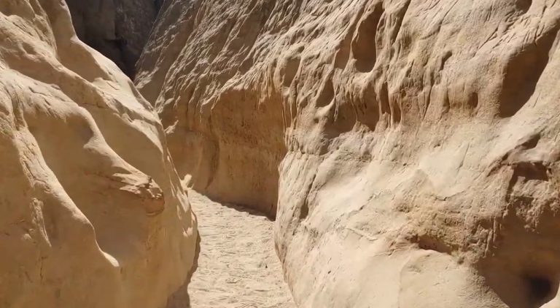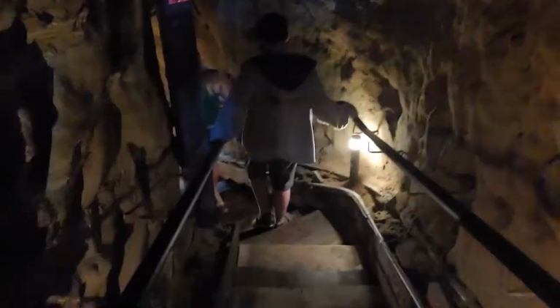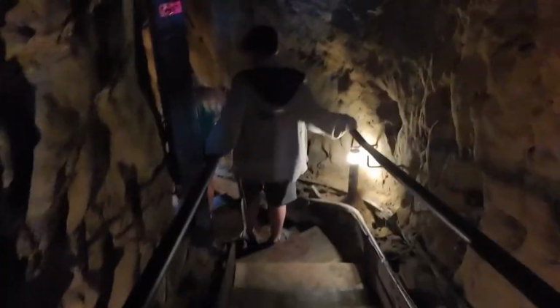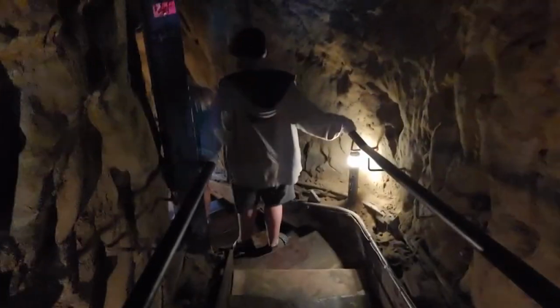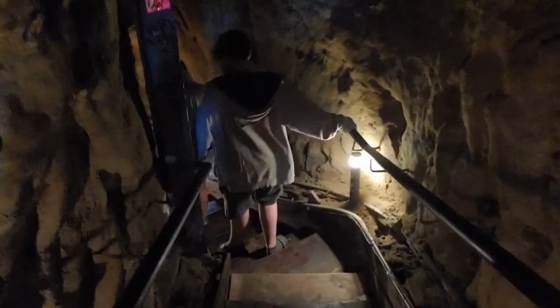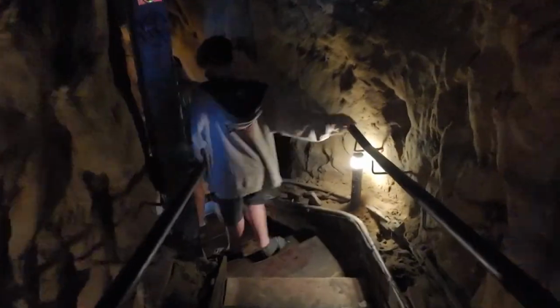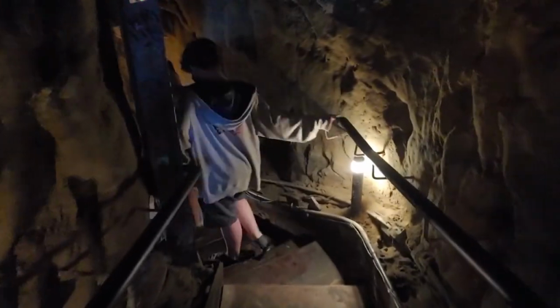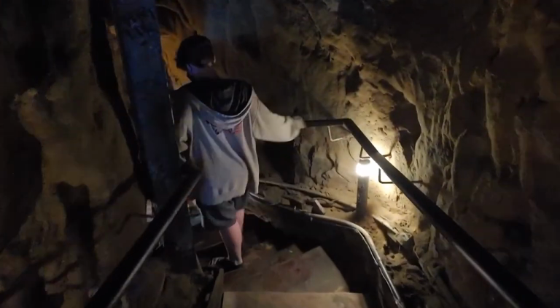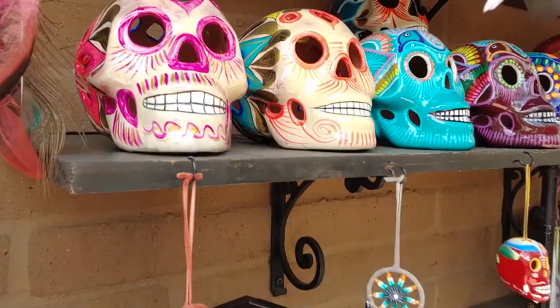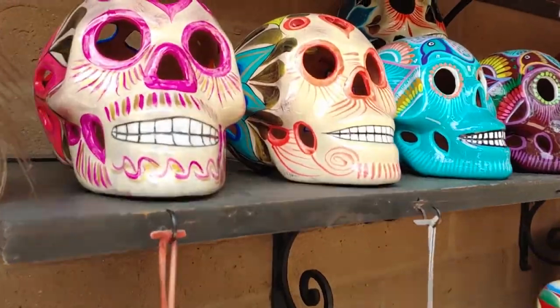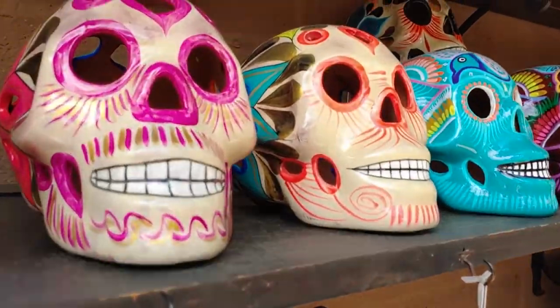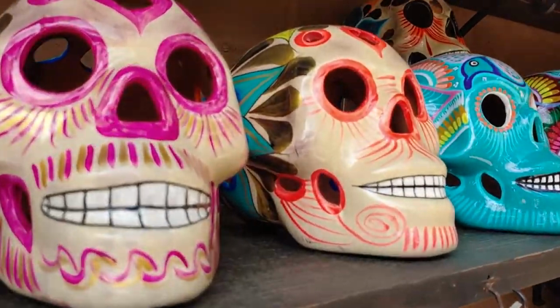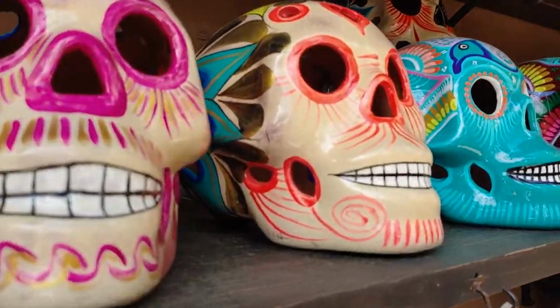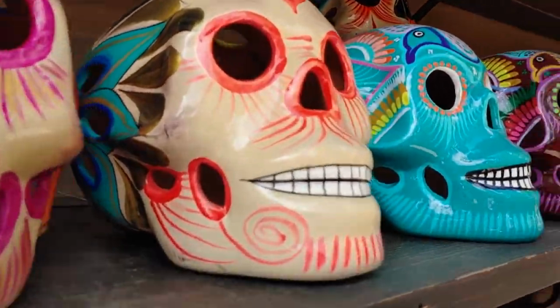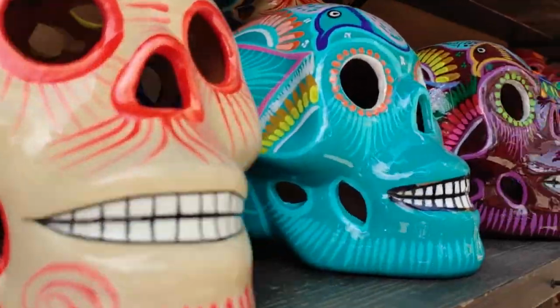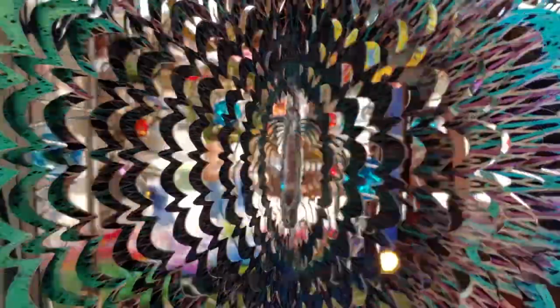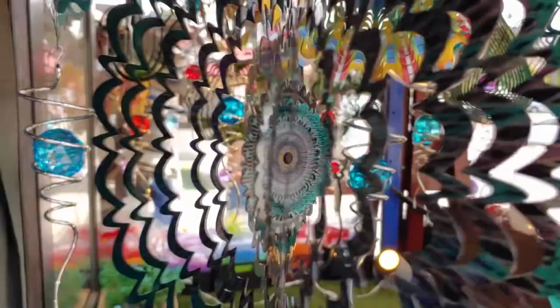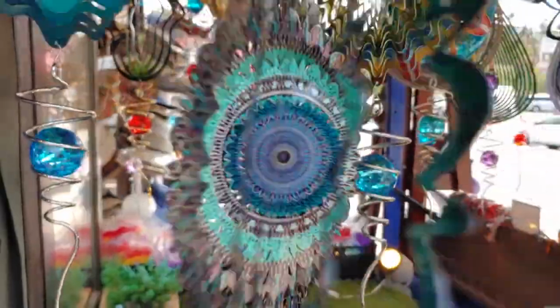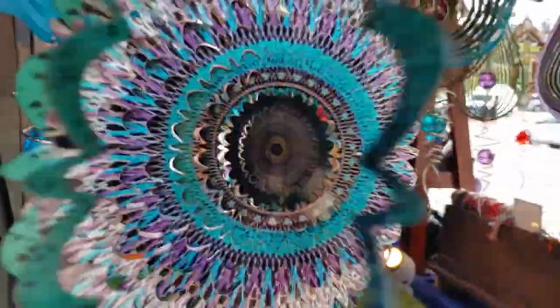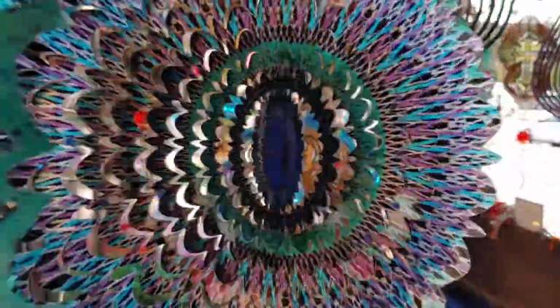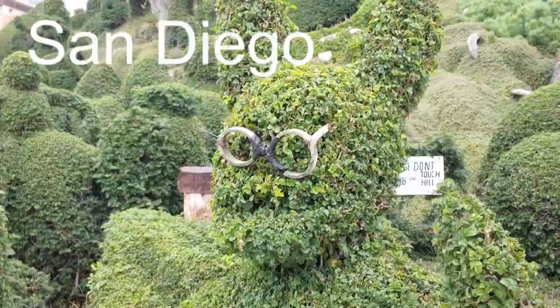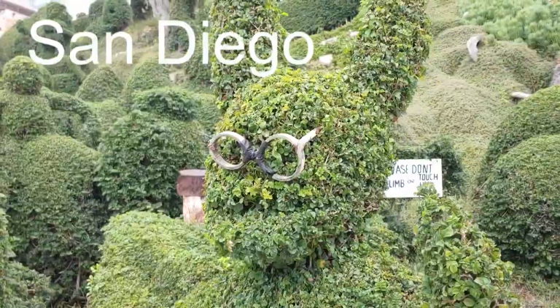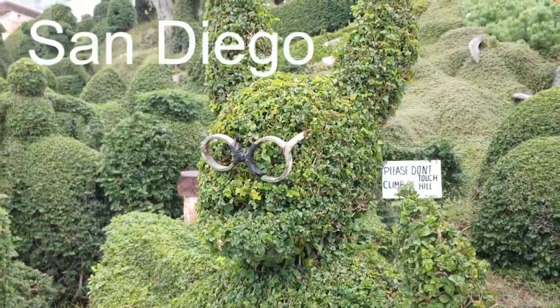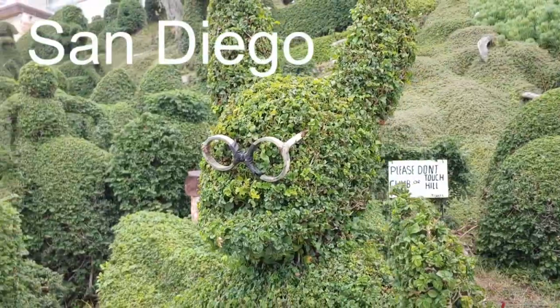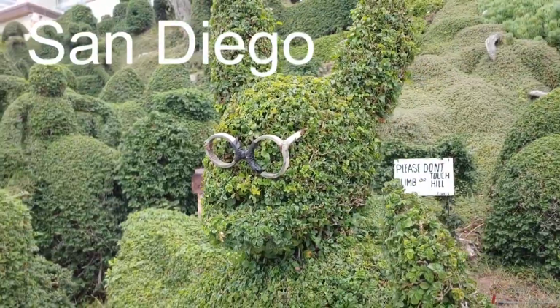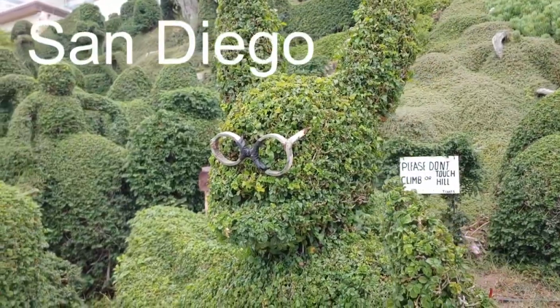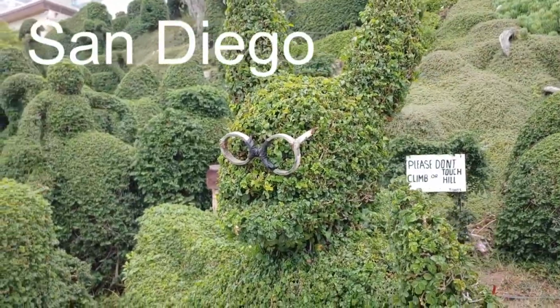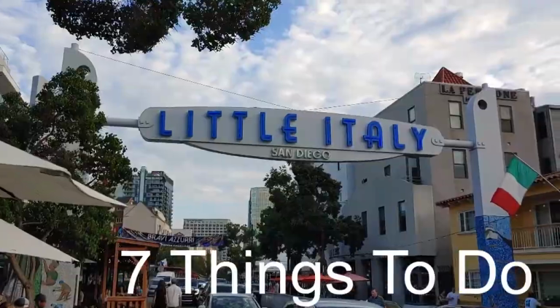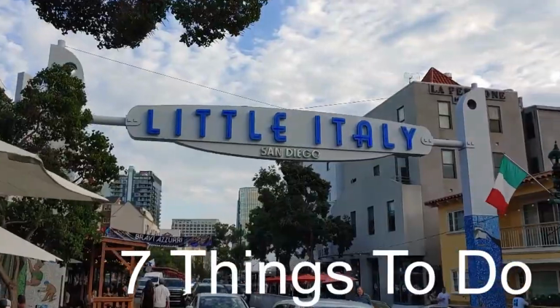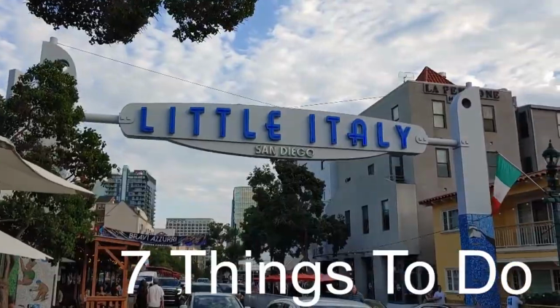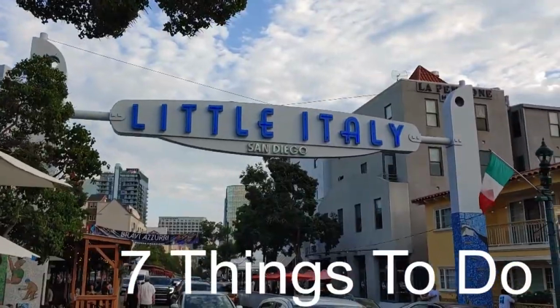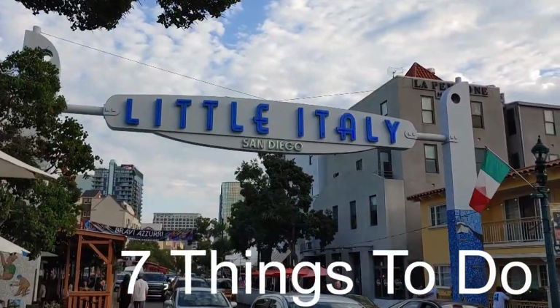Hey, this is Dan from SoCalCreature. In this episode we're going to spend the weekend in San Diego and check out seven things to do there.